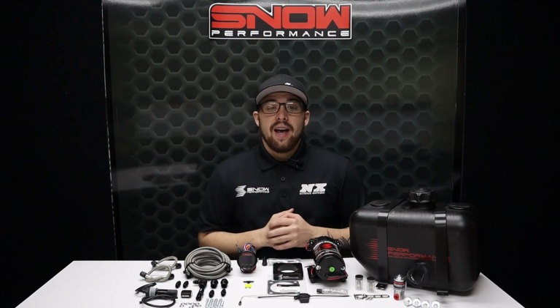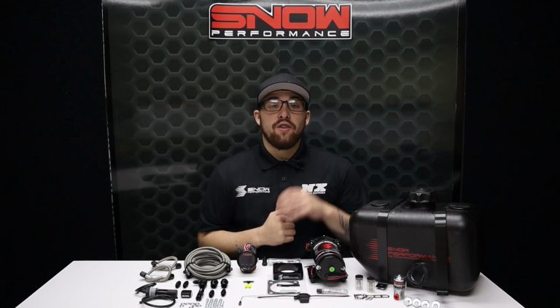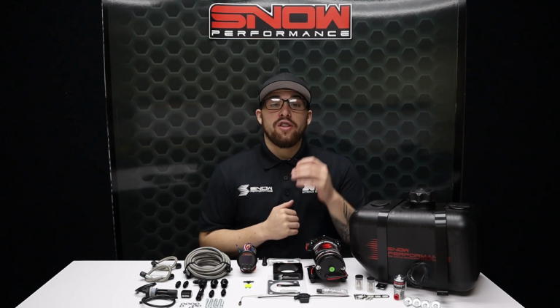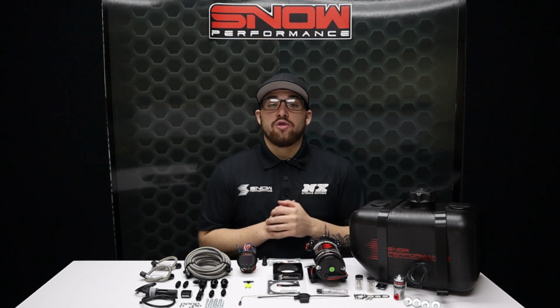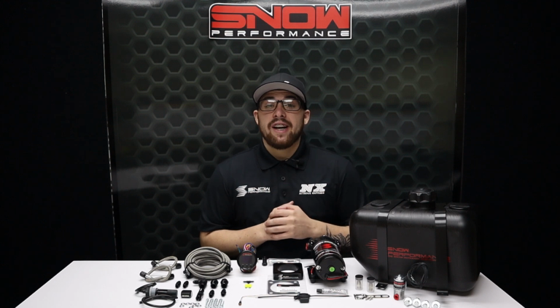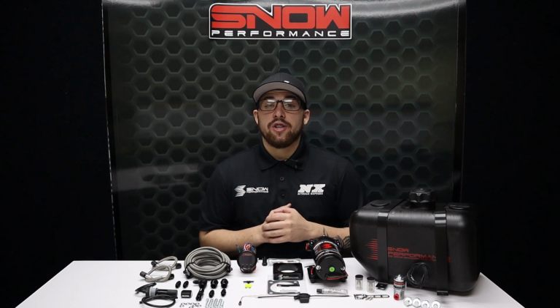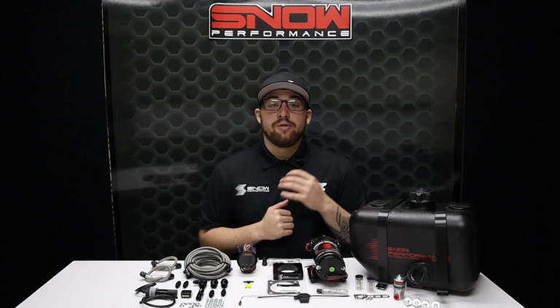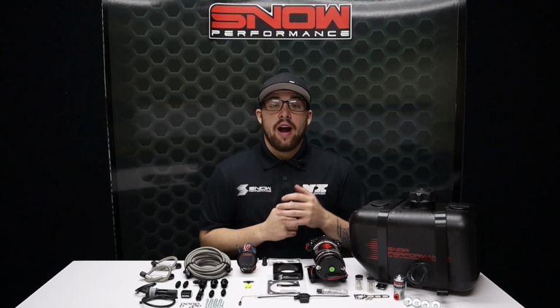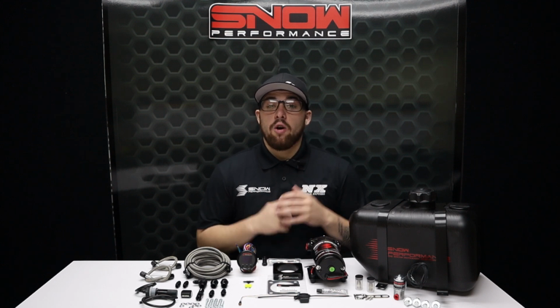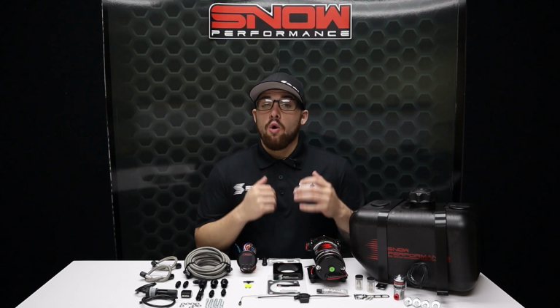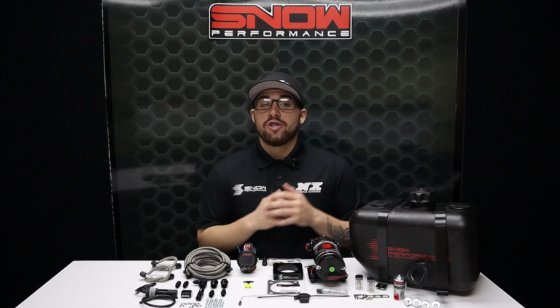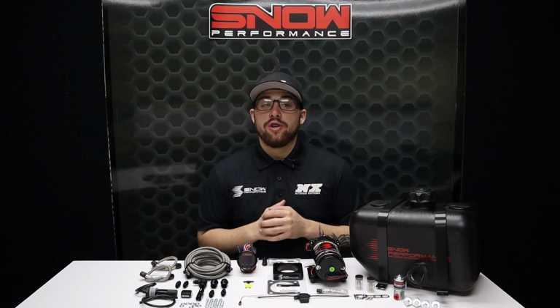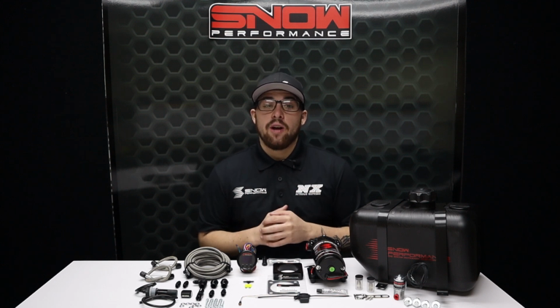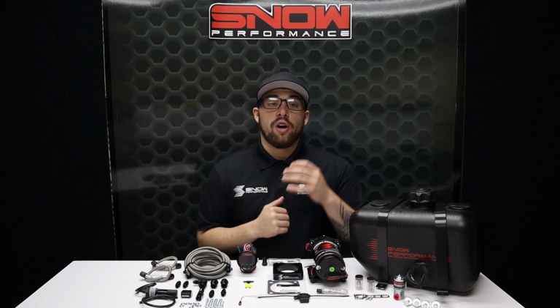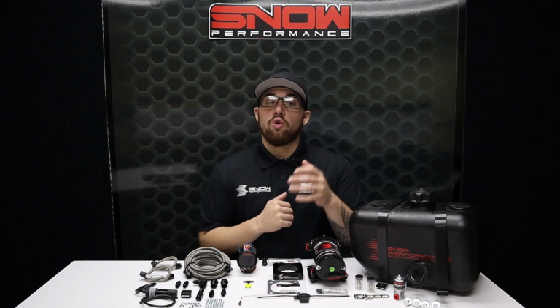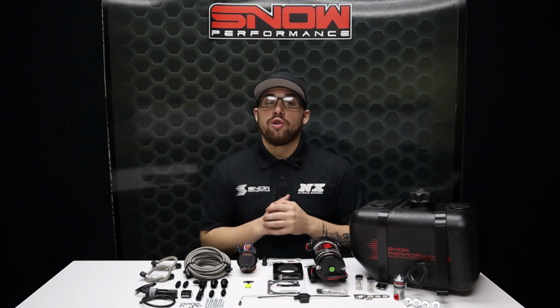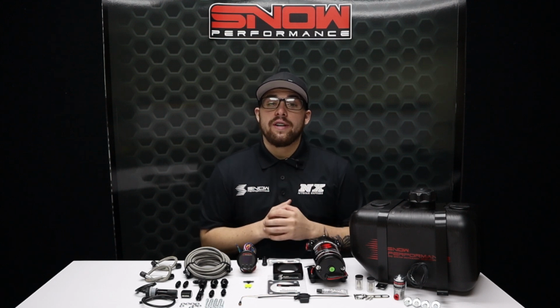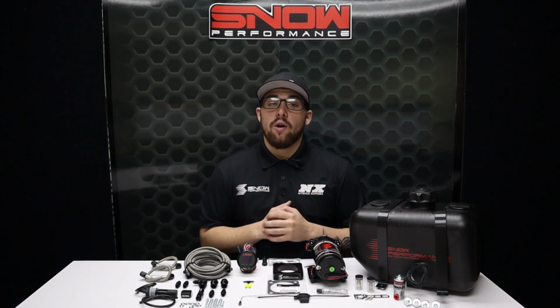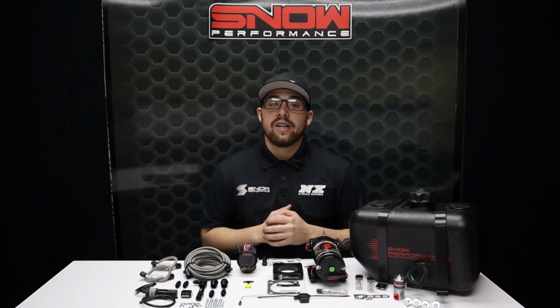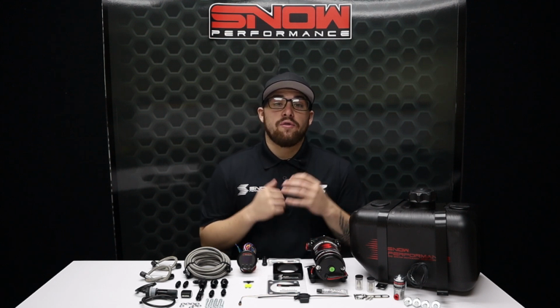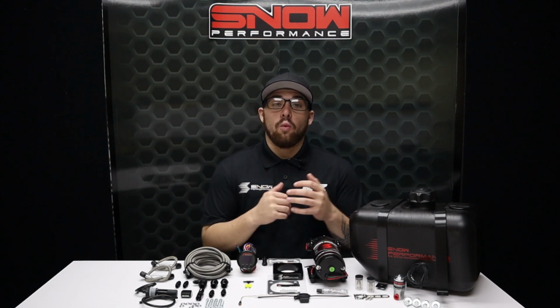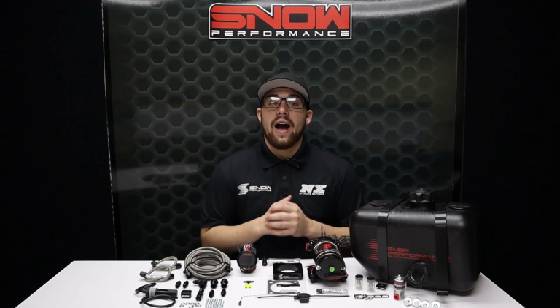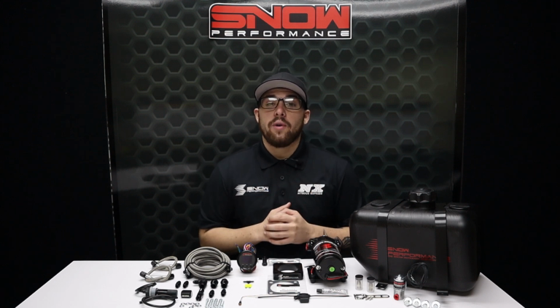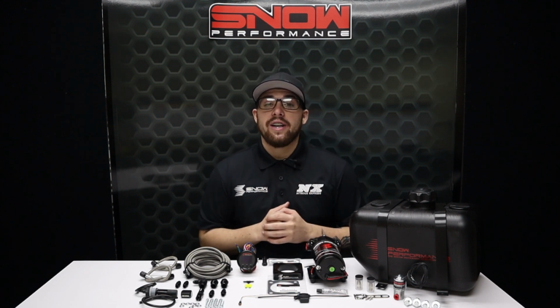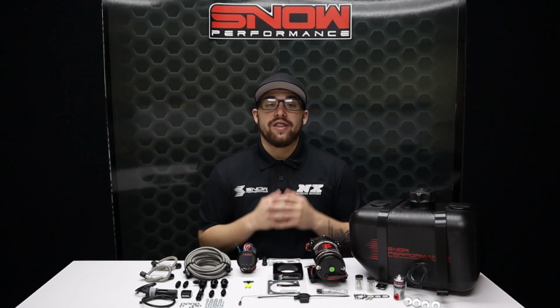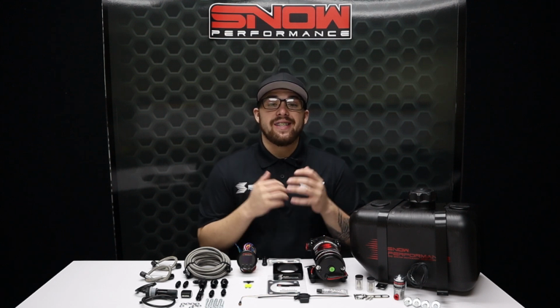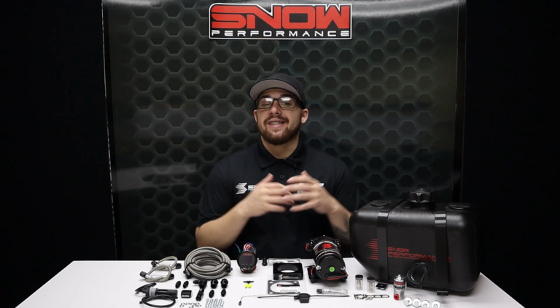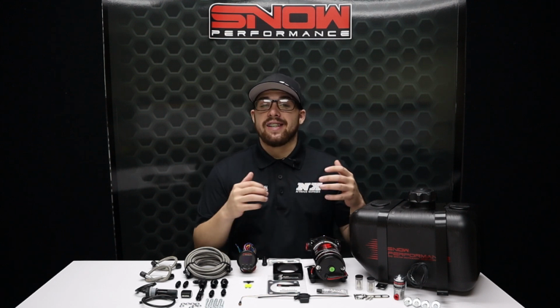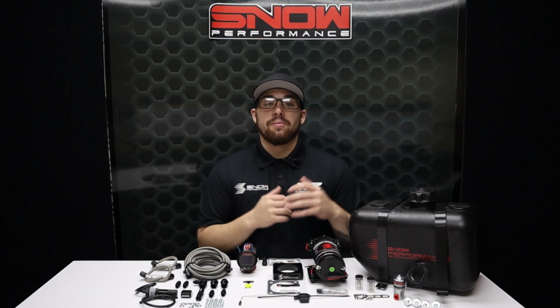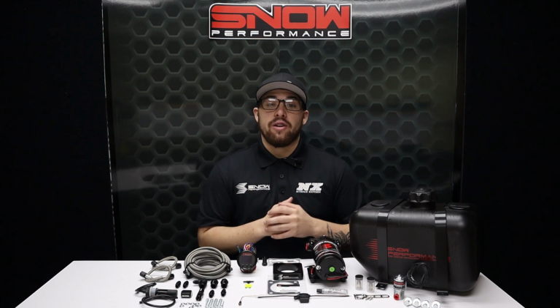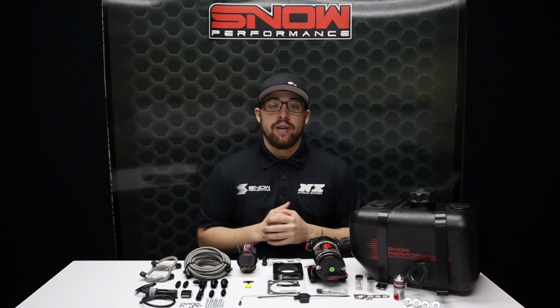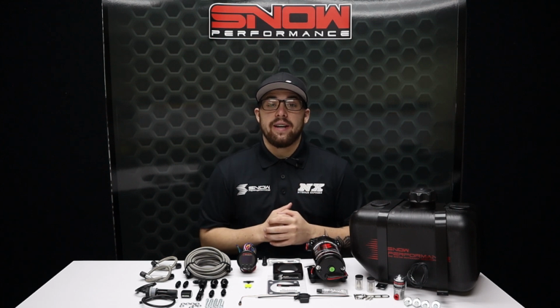If you're on the drag strip, track, or street and want to cool your Evo X over a wide range, this is the system that you need.